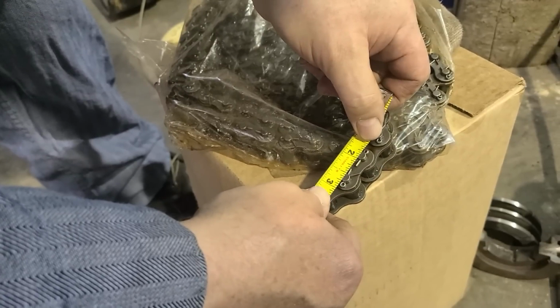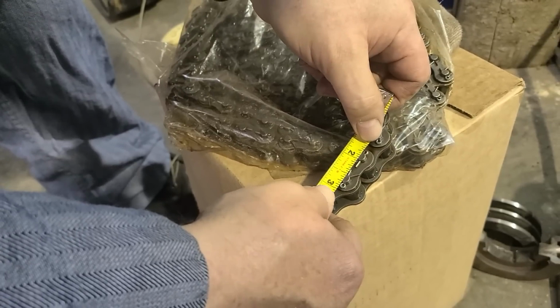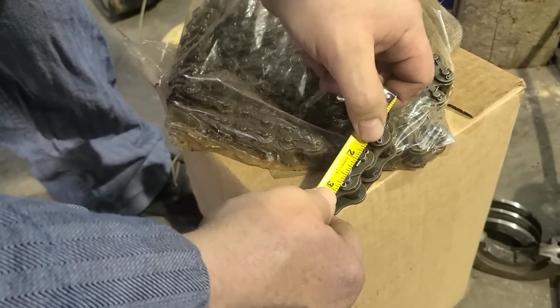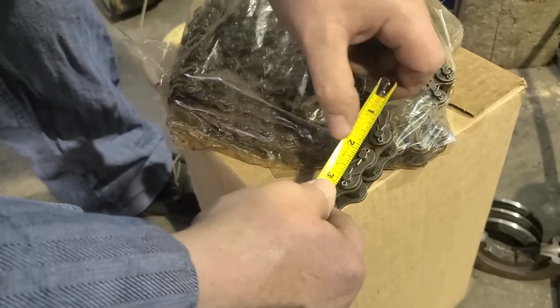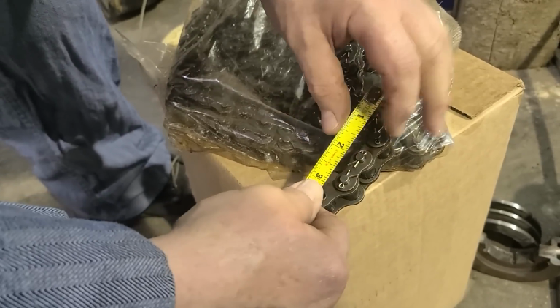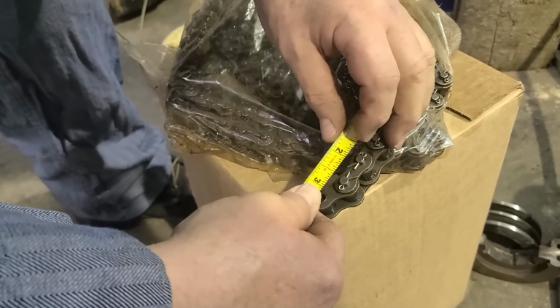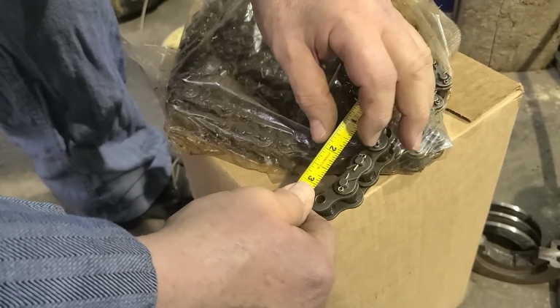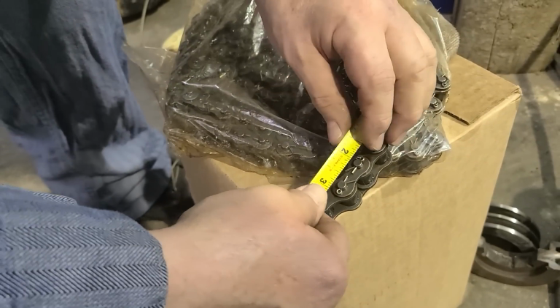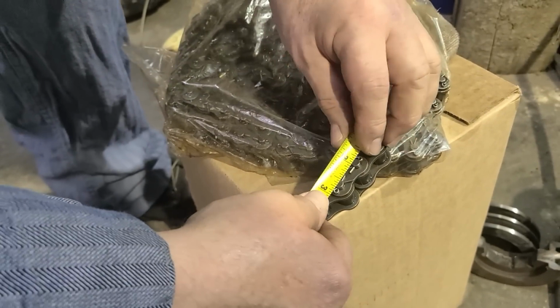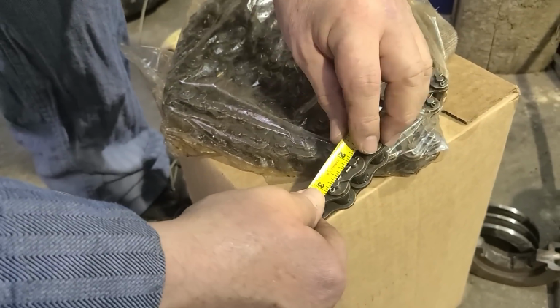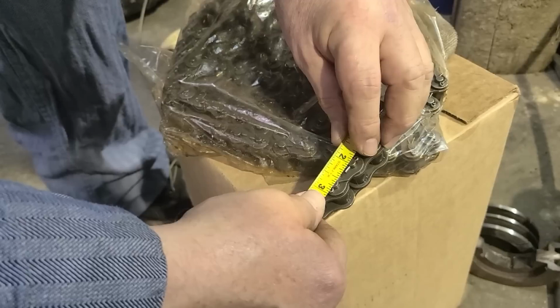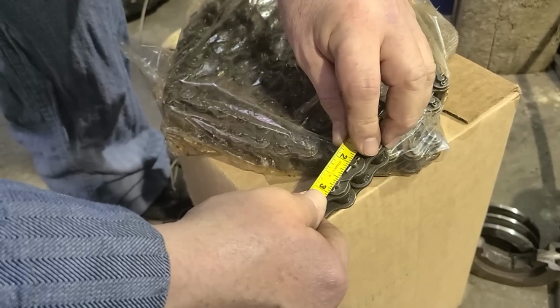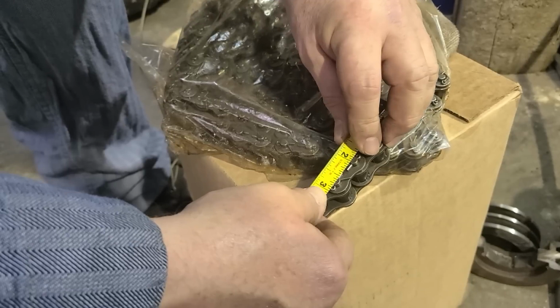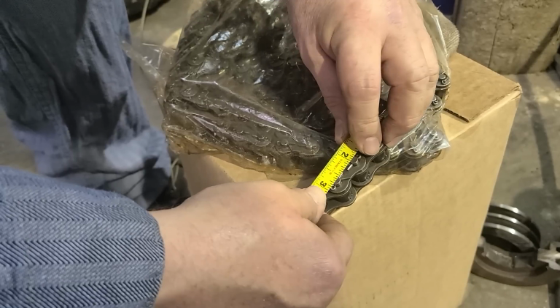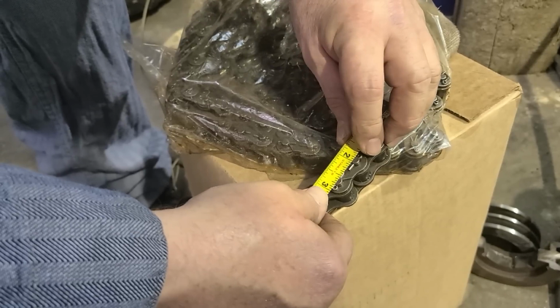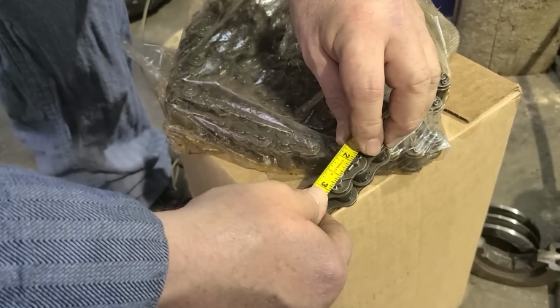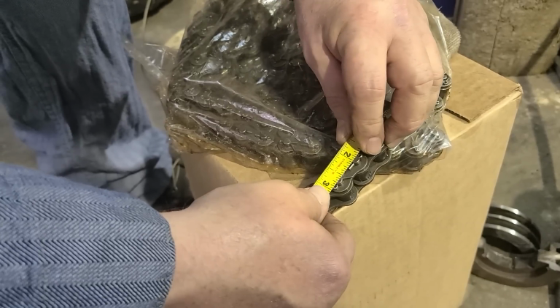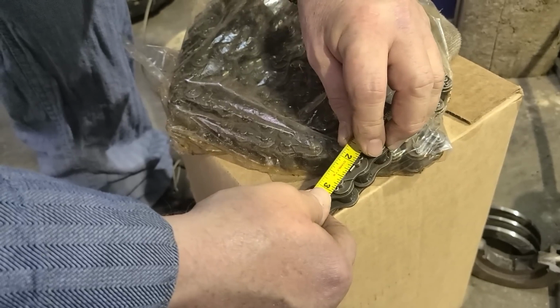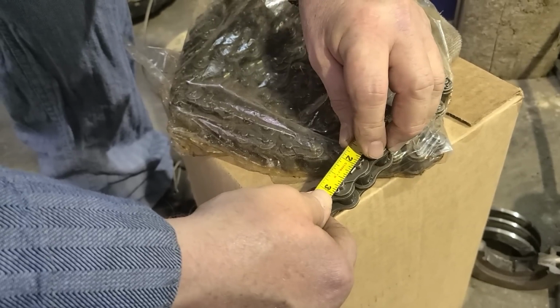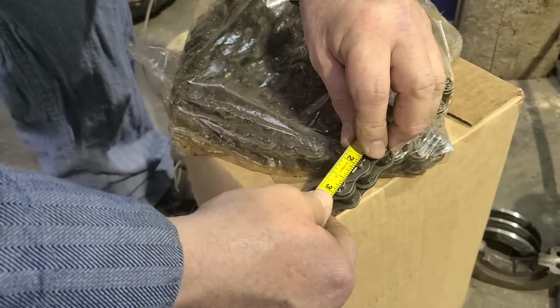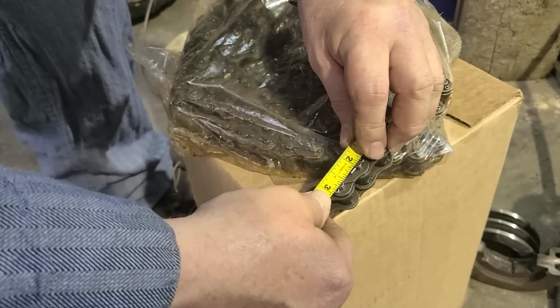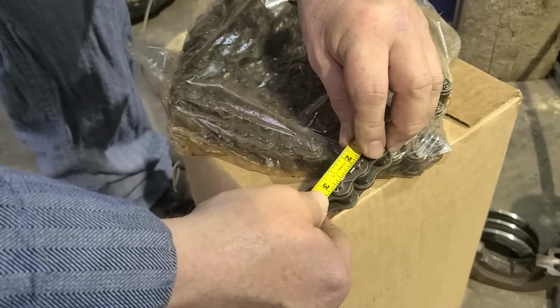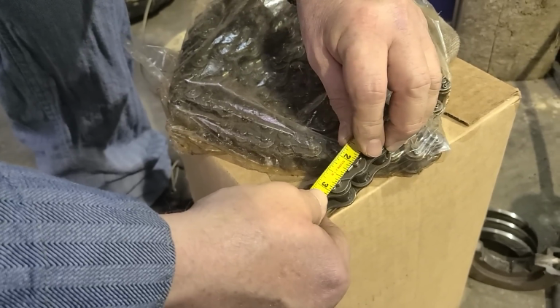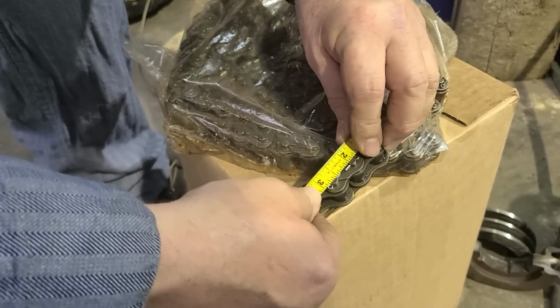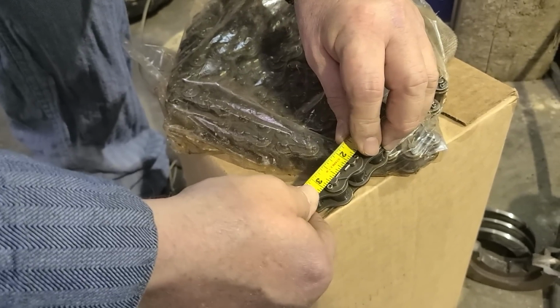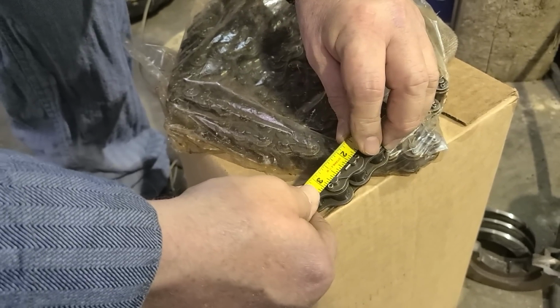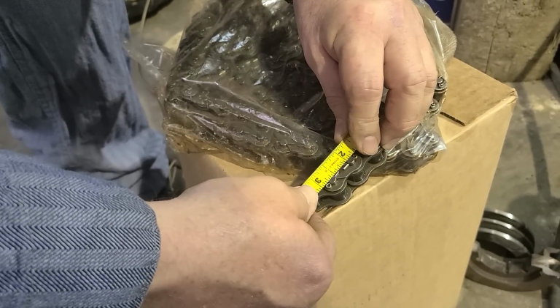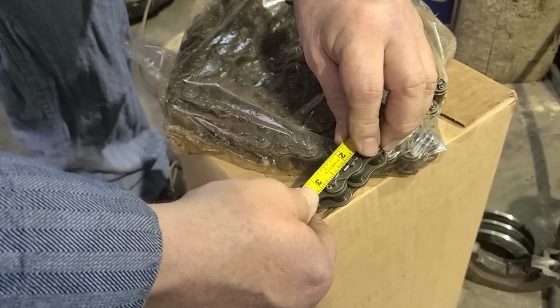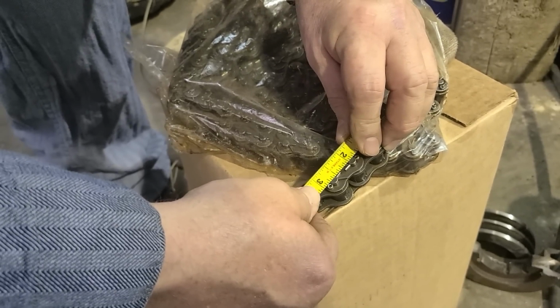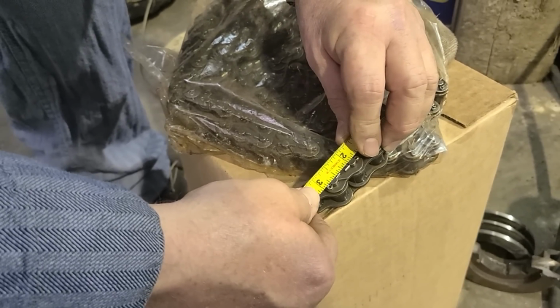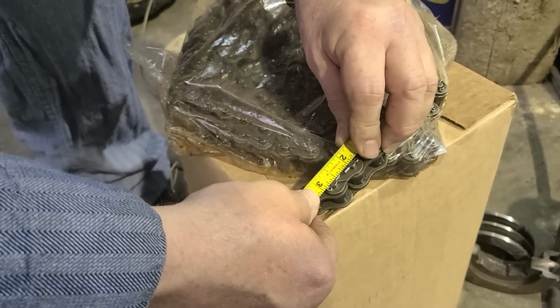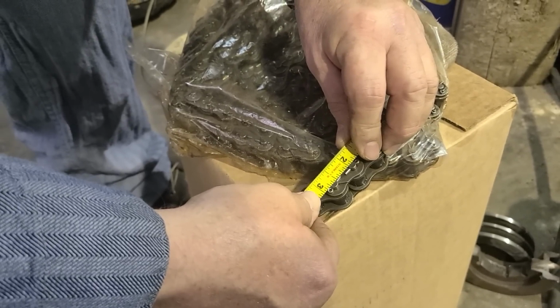is three quarters of an inch. And the easiest way to measure that is not trying to guess the center, but see where I line up the two inch on one pin and the three quarter lines up on the other pin.